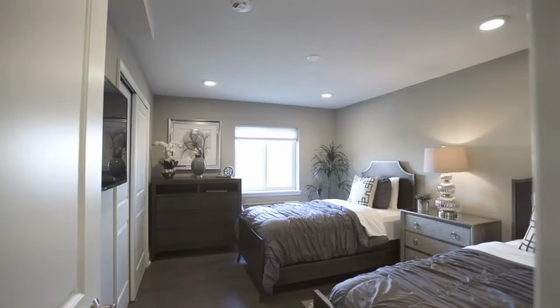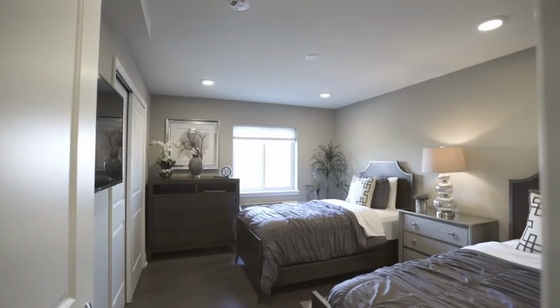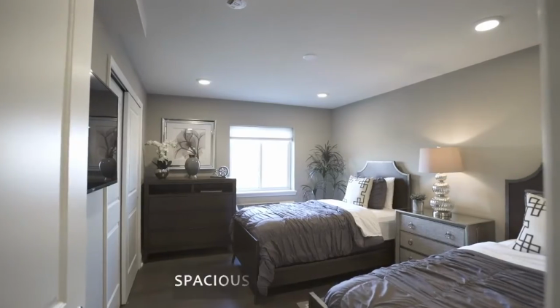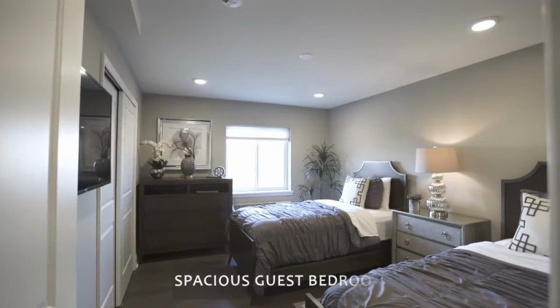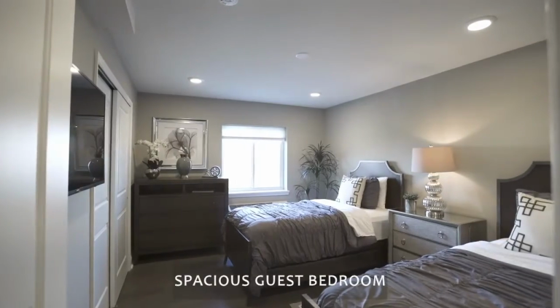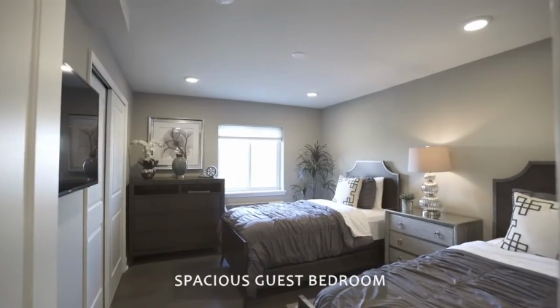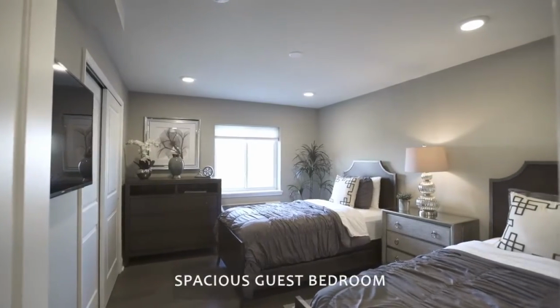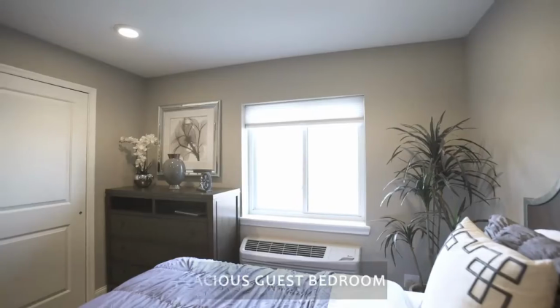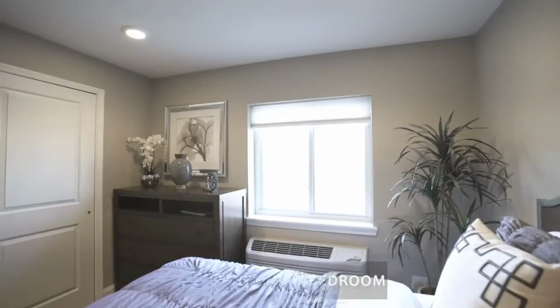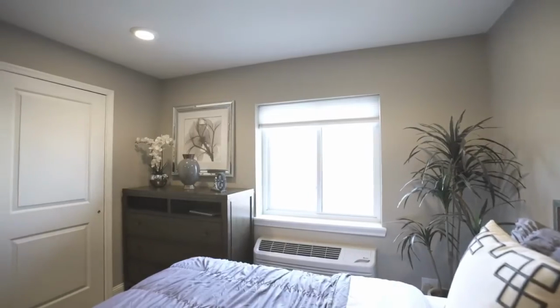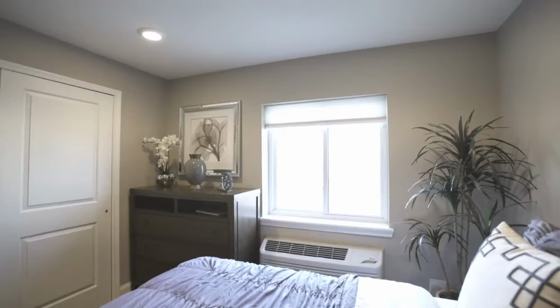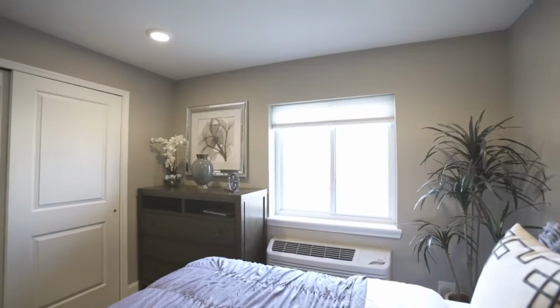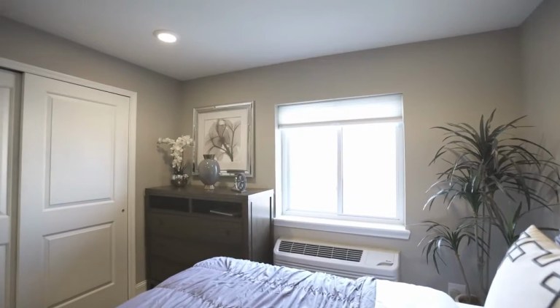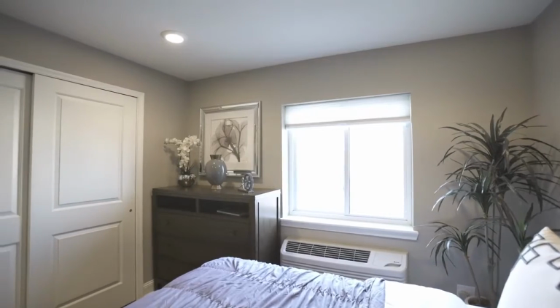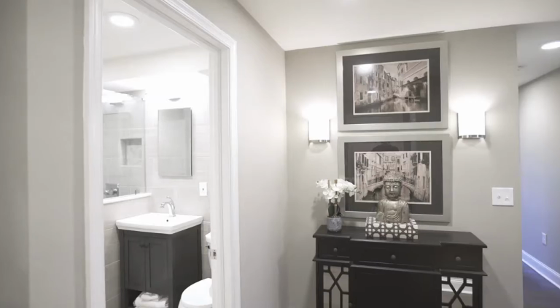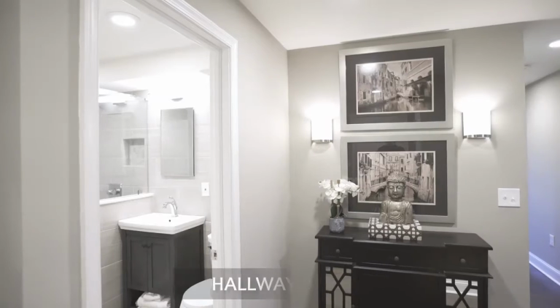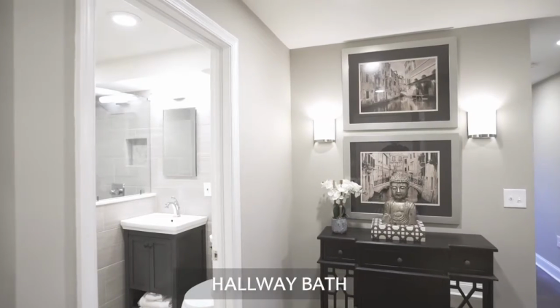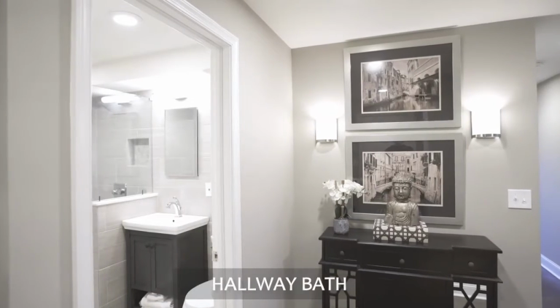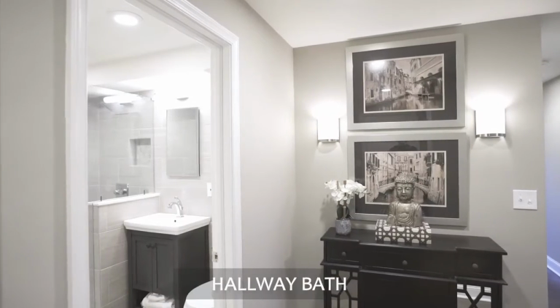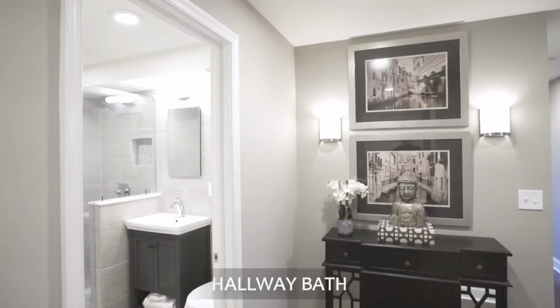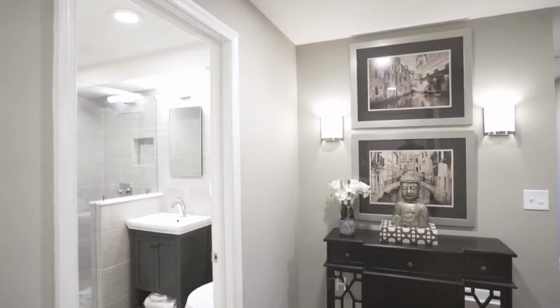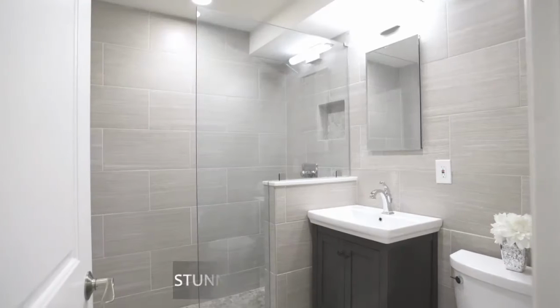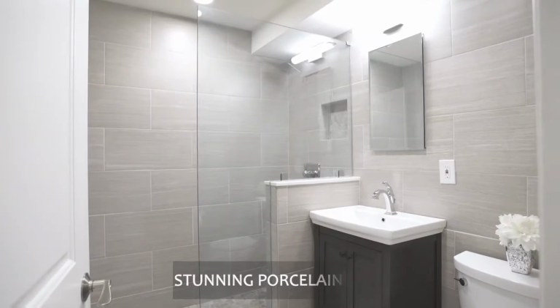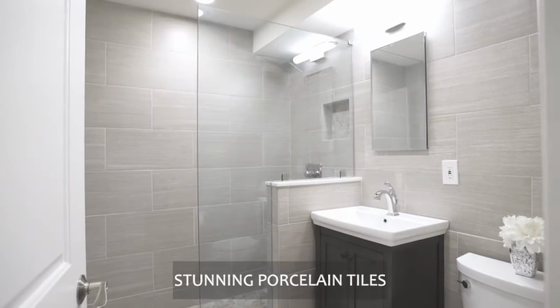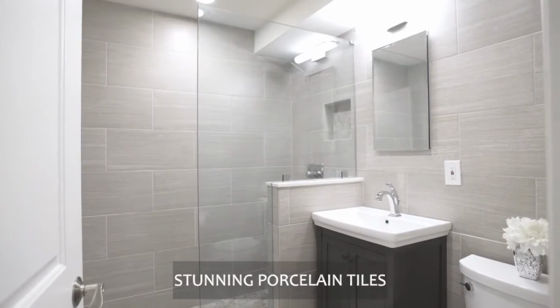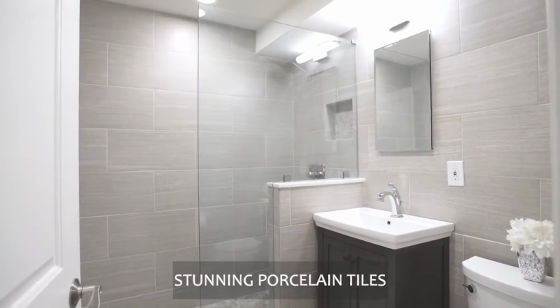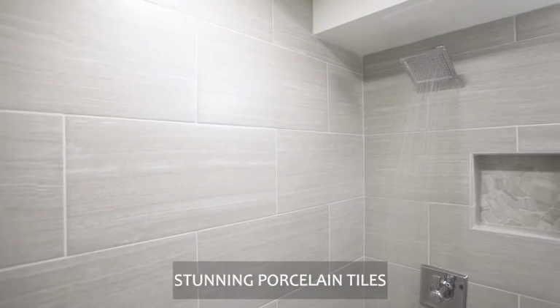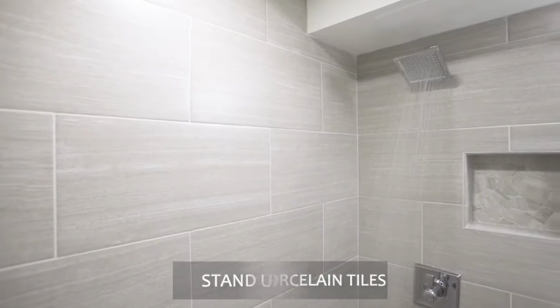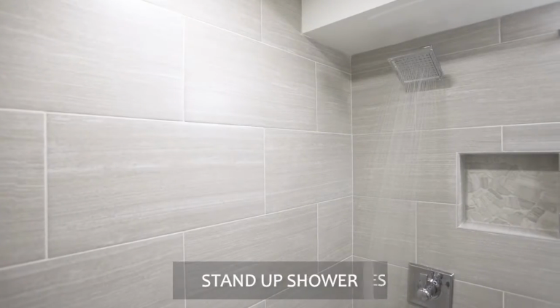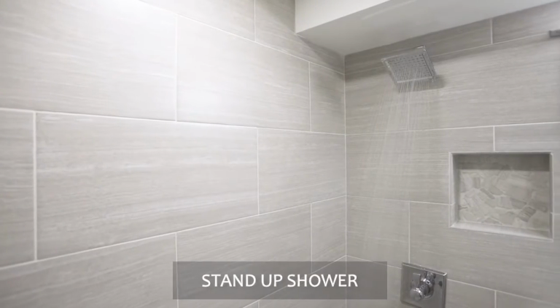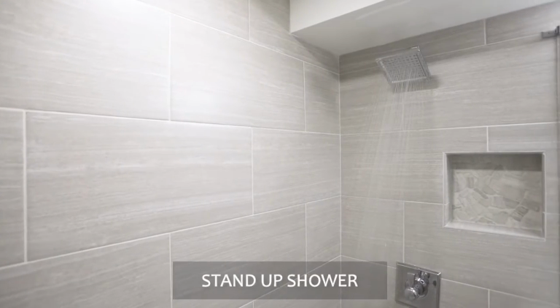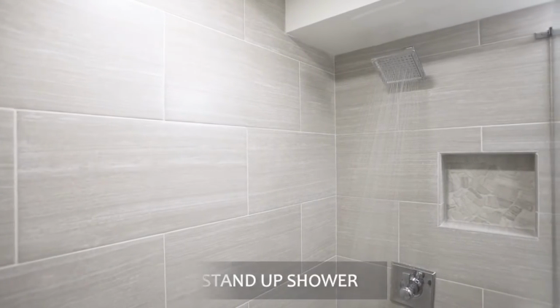Your guests can enjoy the spacious guest bedroom. The guest bath consists of stunning porcelain tiles with a stand-up shower.